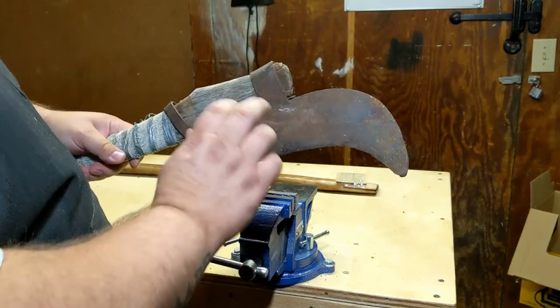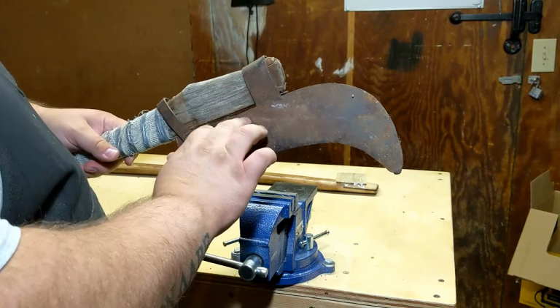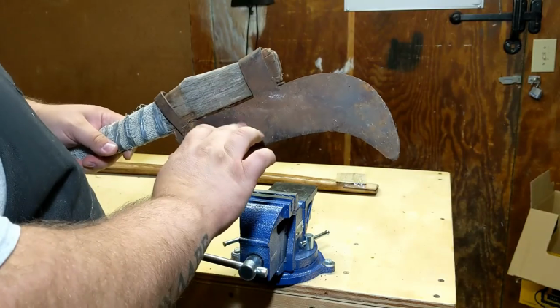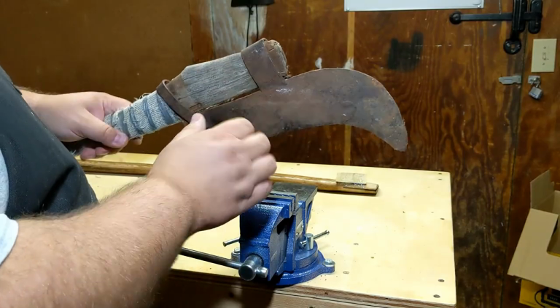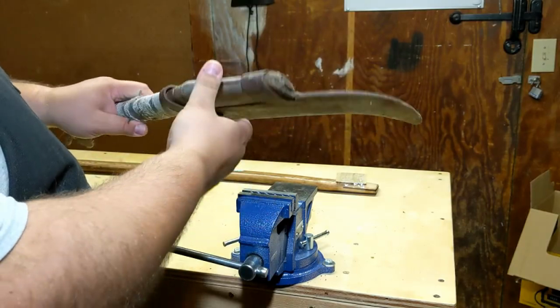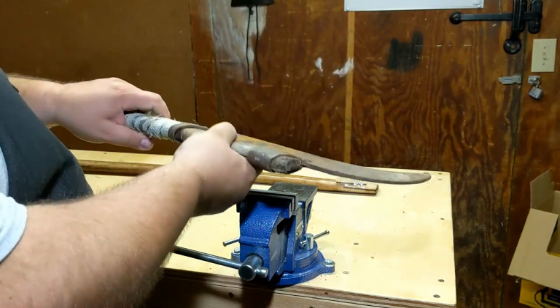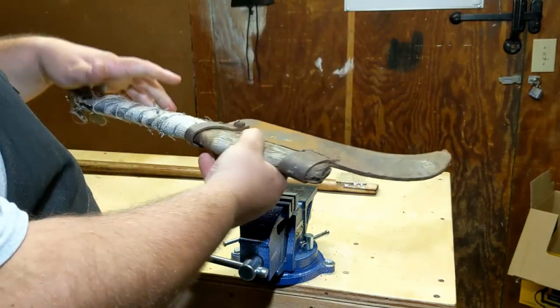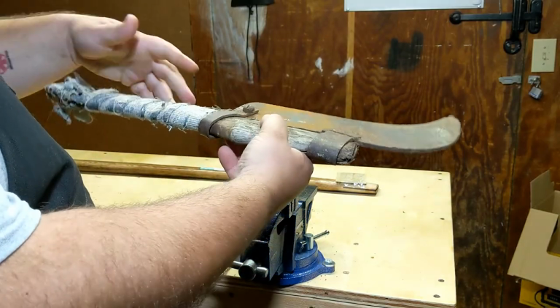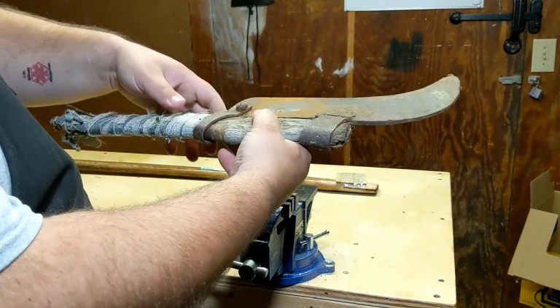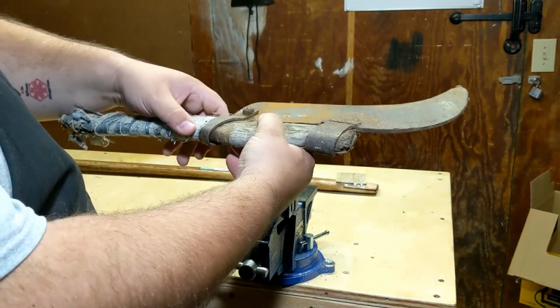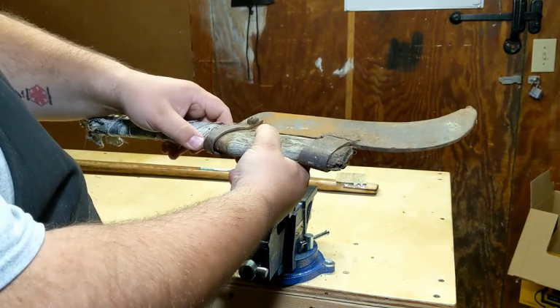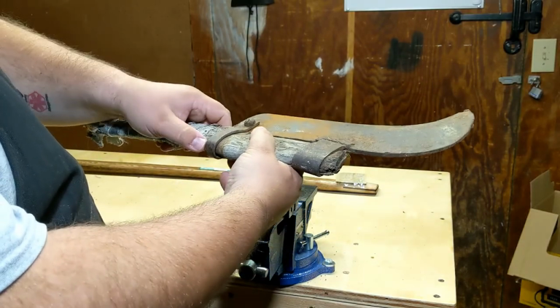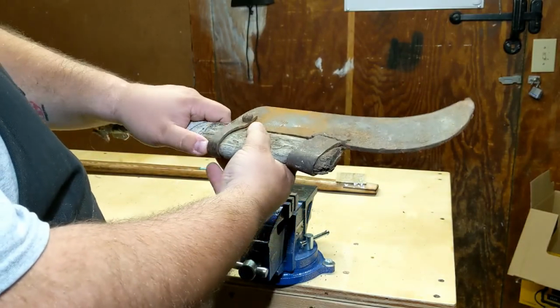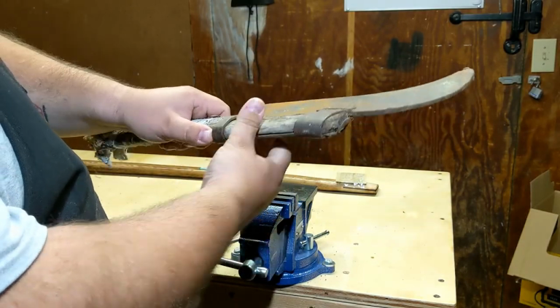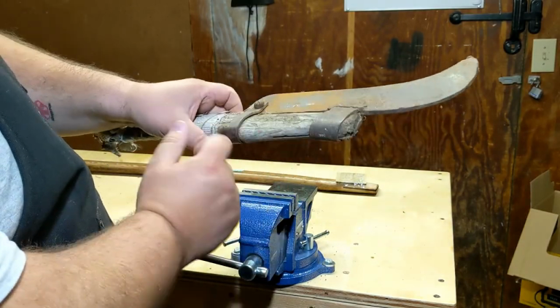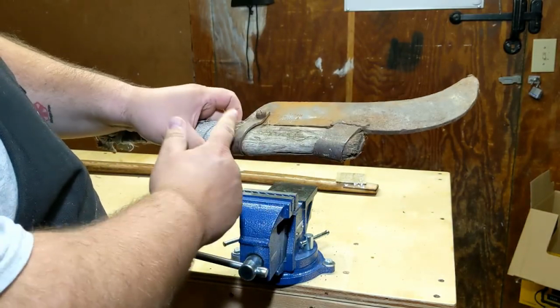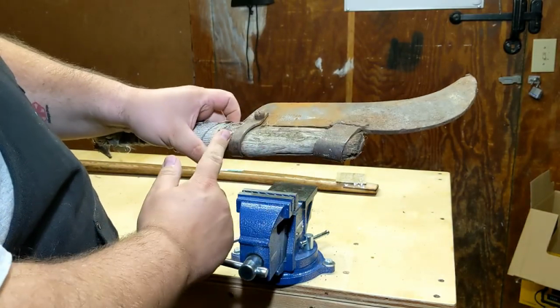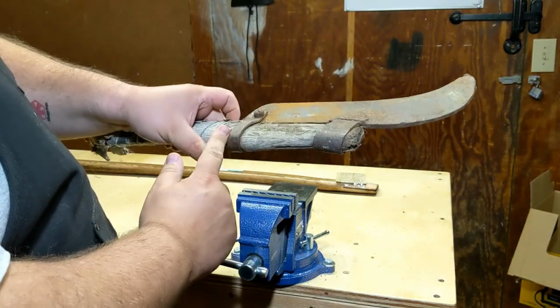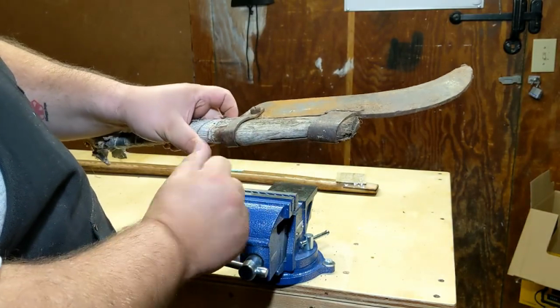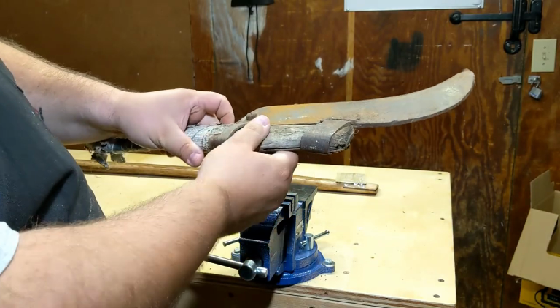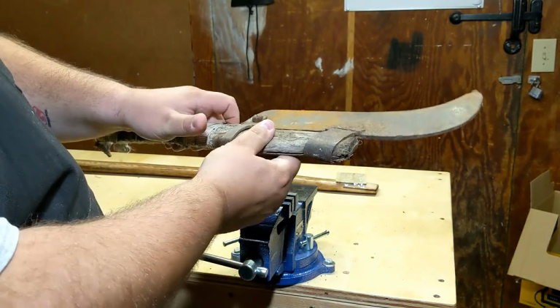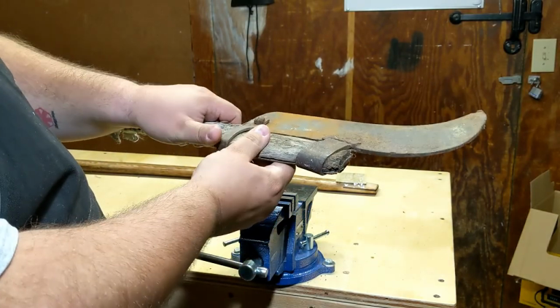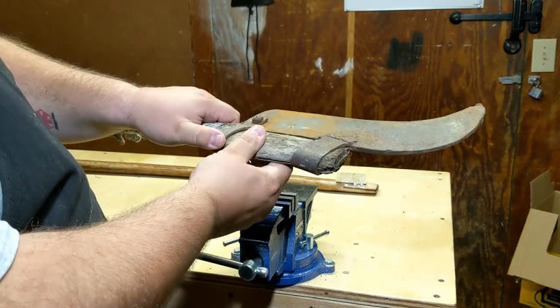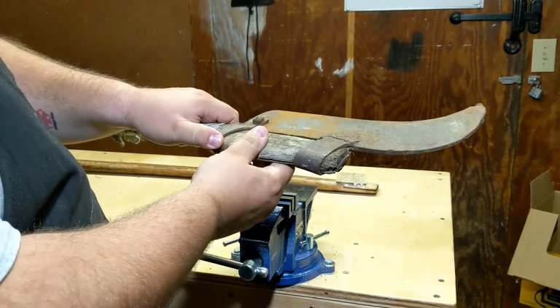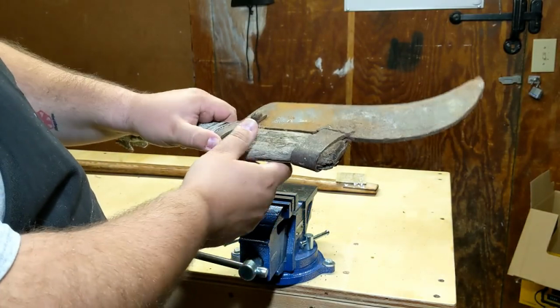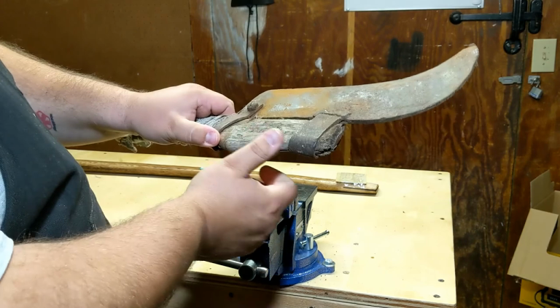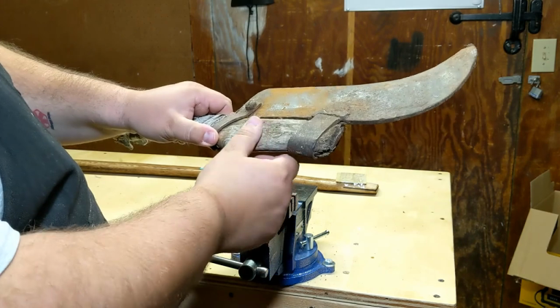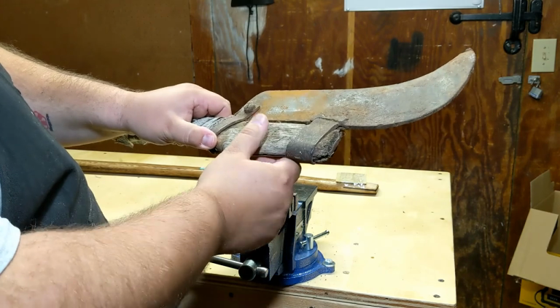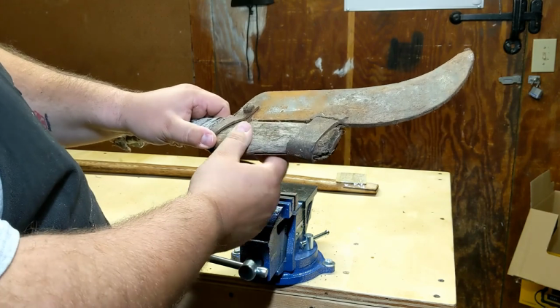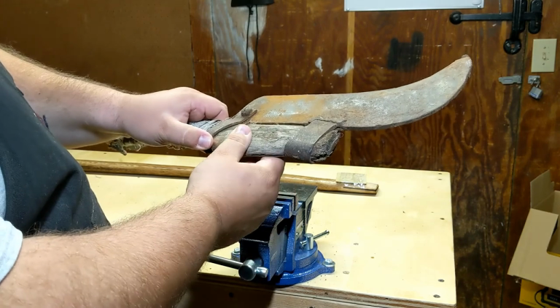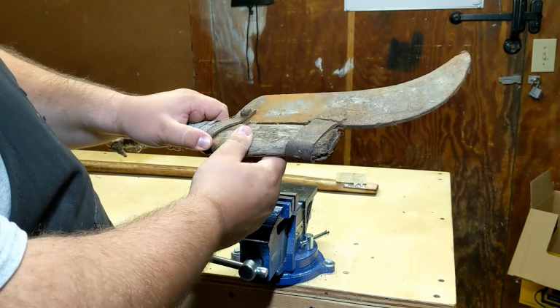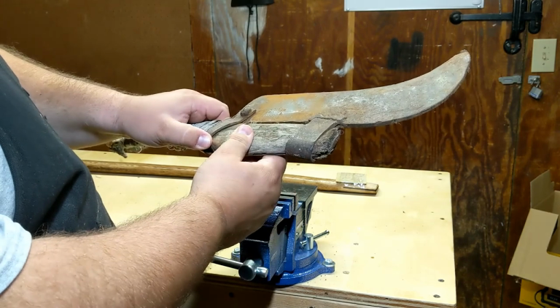I'm just going to throw it in the vise here and cut this handle off. See if I can get the pieces of the handle out.